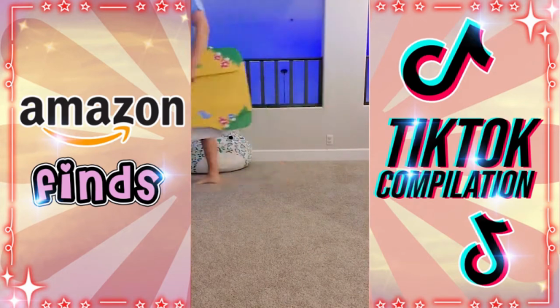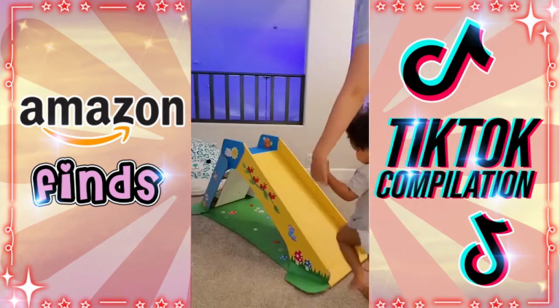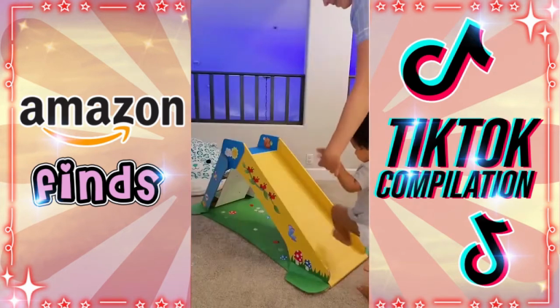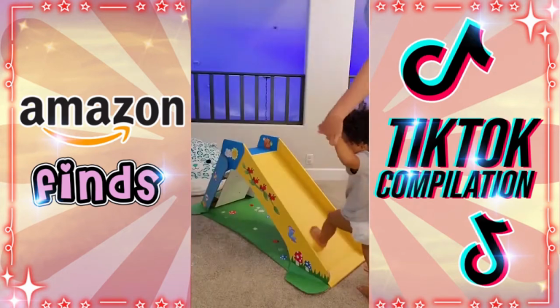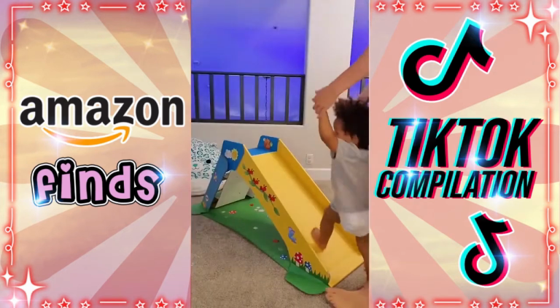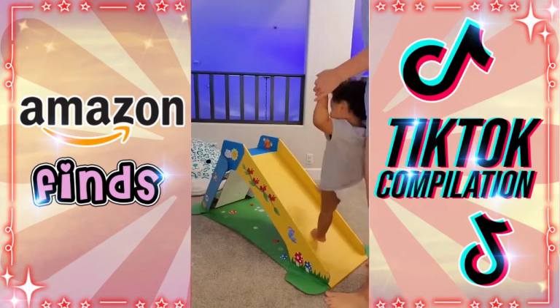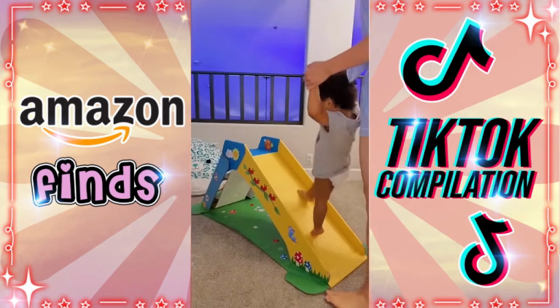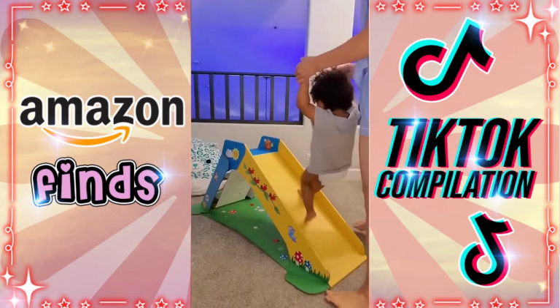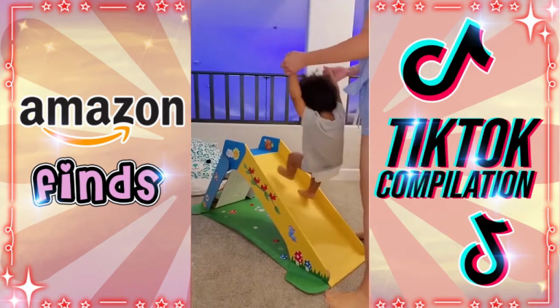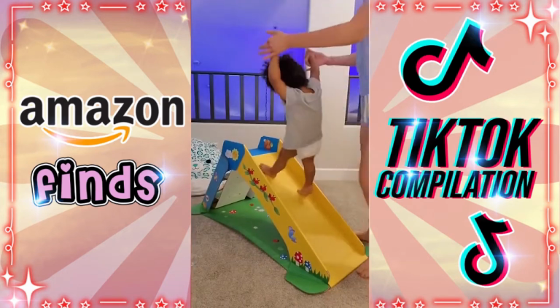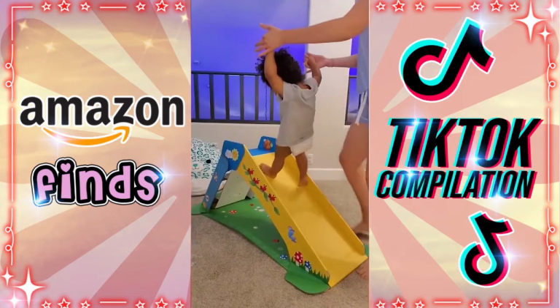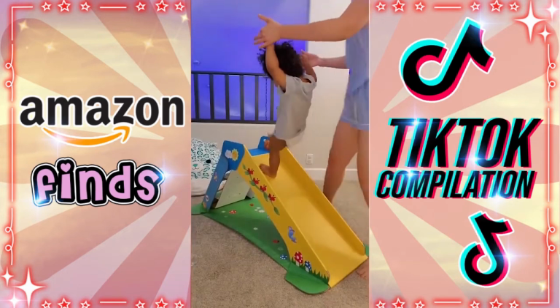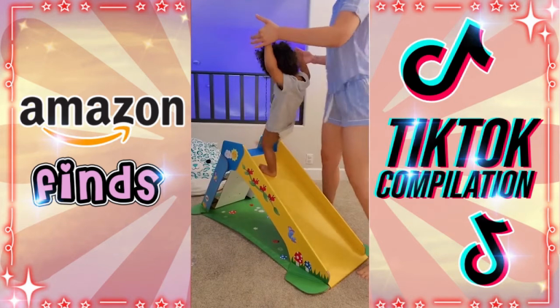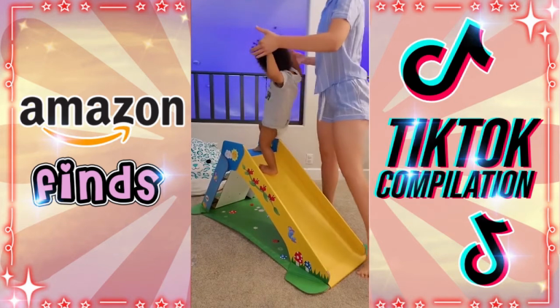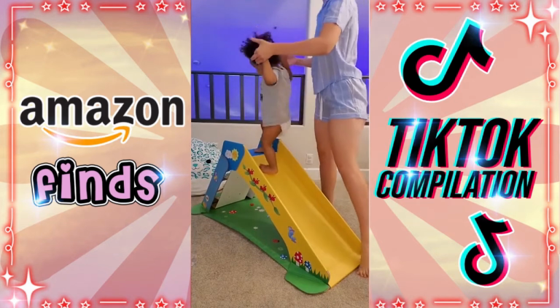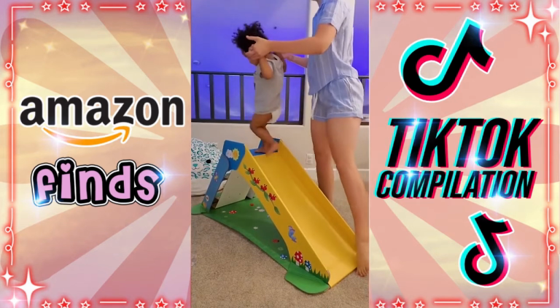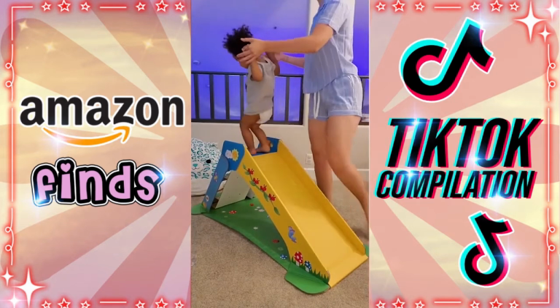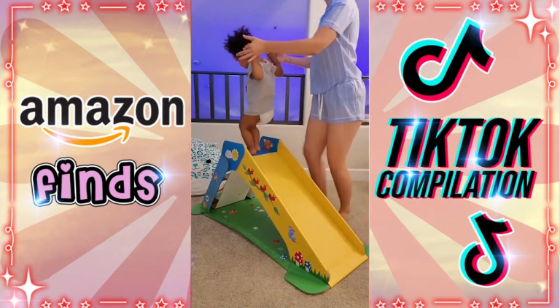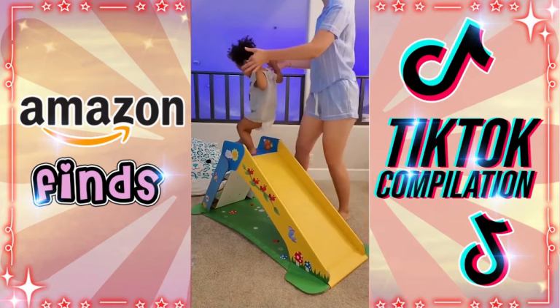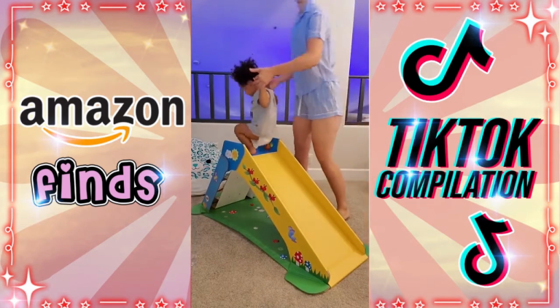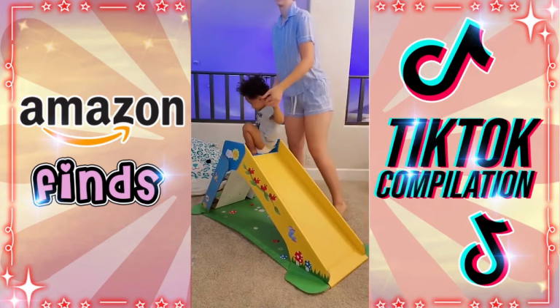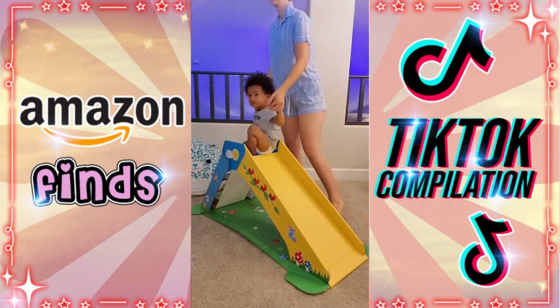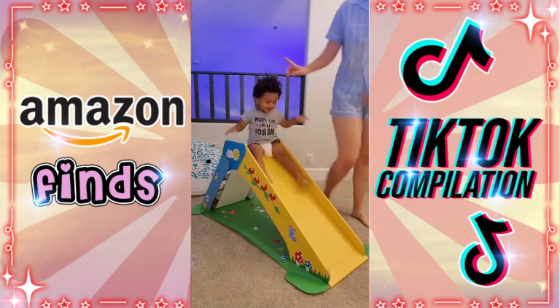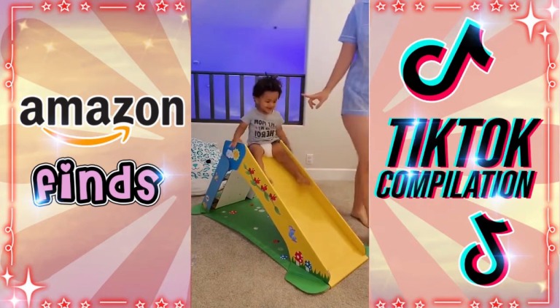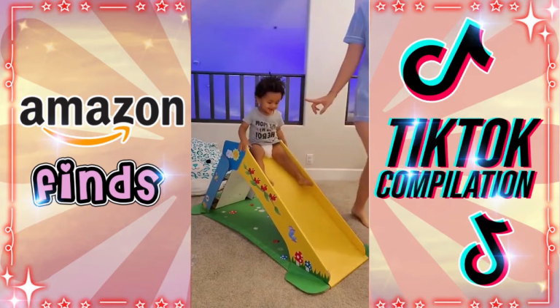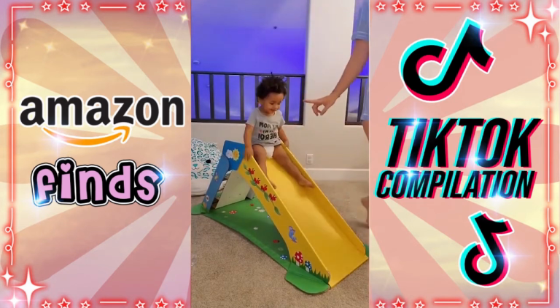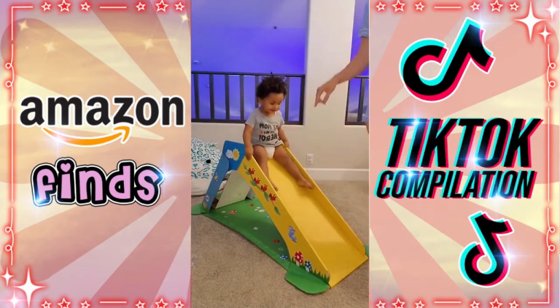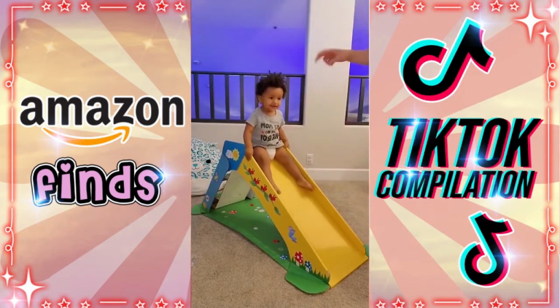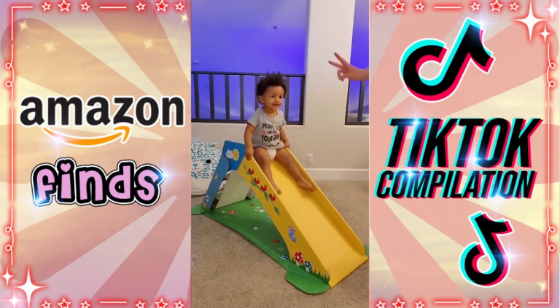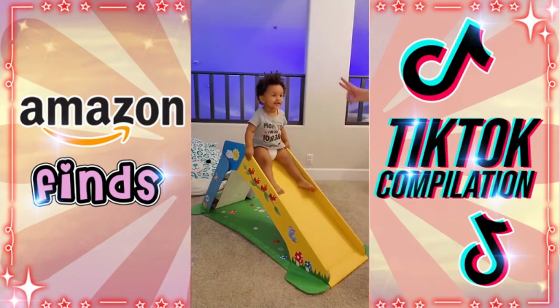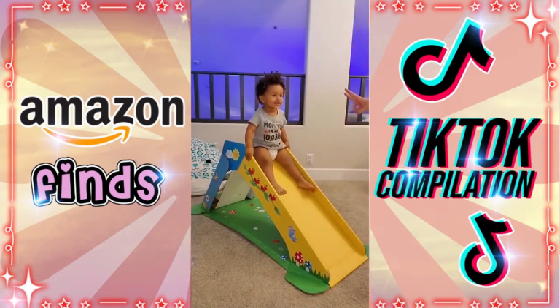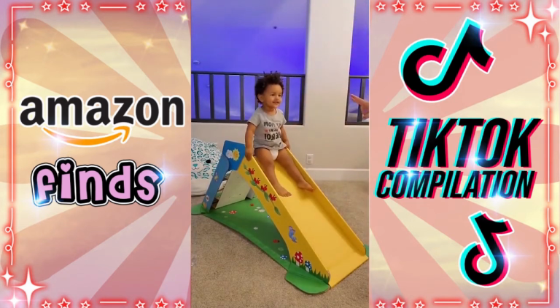I have to show you this cardboard slide I got on Amazon. It folds down completely flat and holds 50 pounds. Who knew cardboard could be so fun — it has flowers and mushrooms on it.